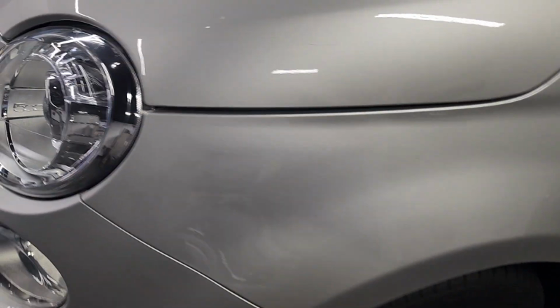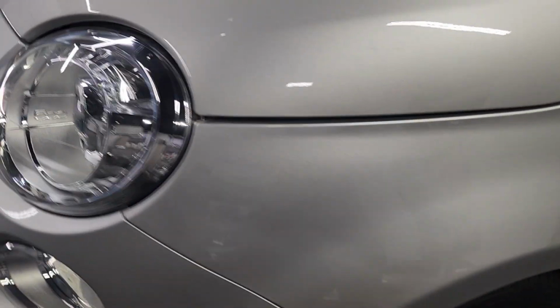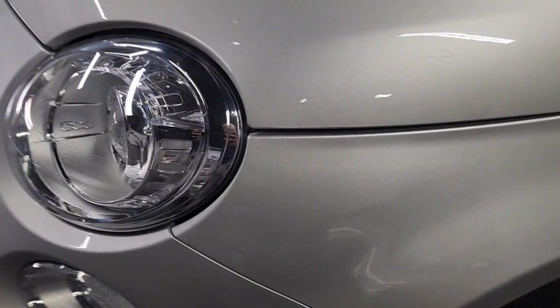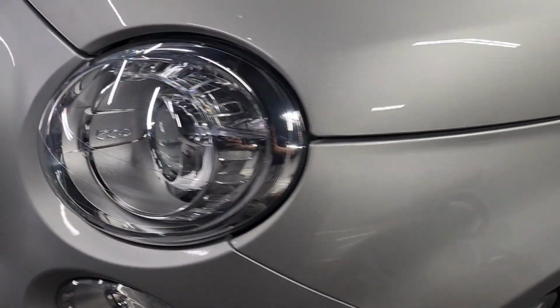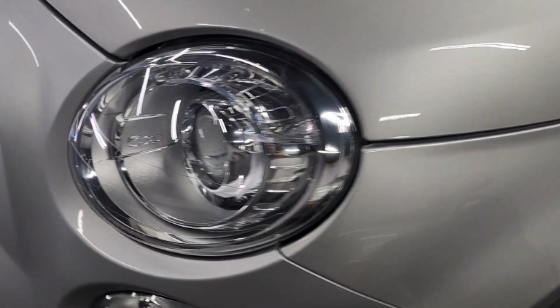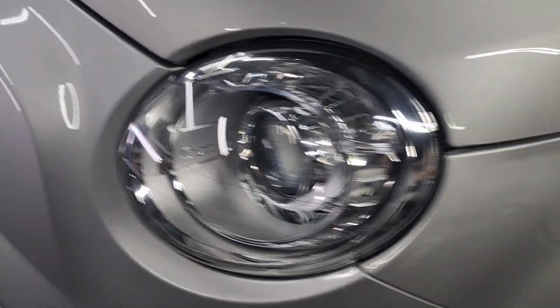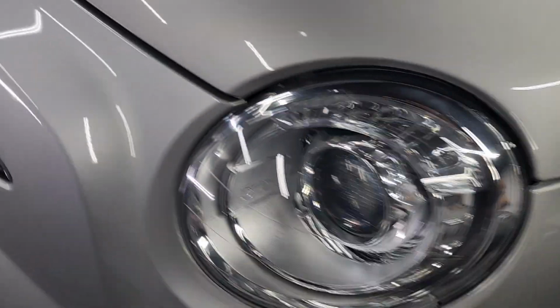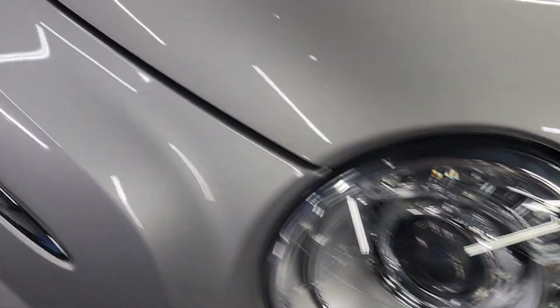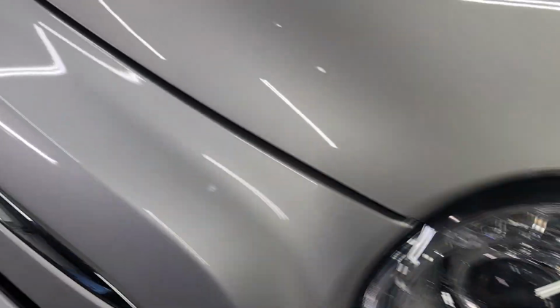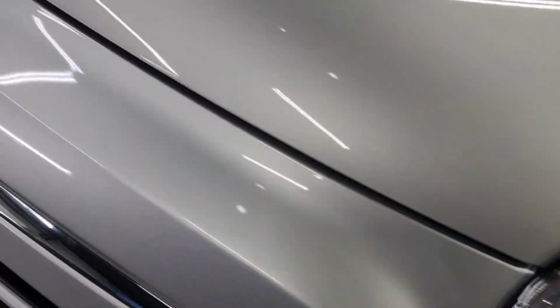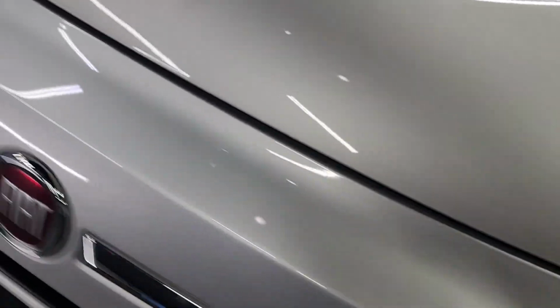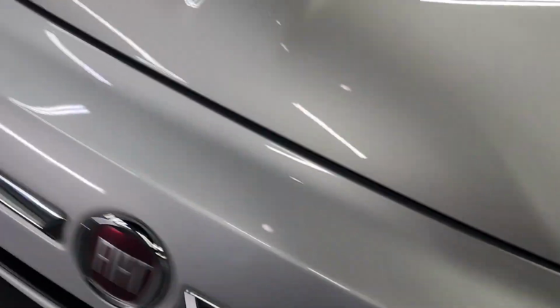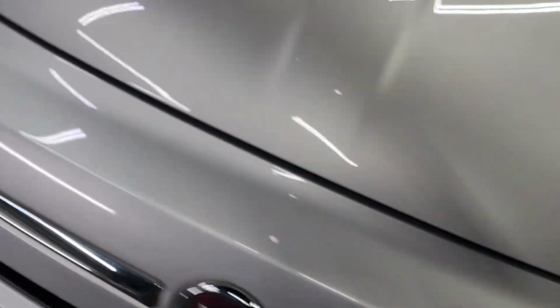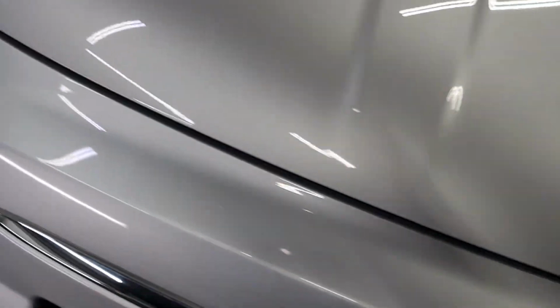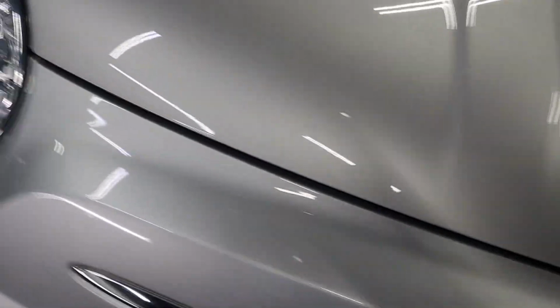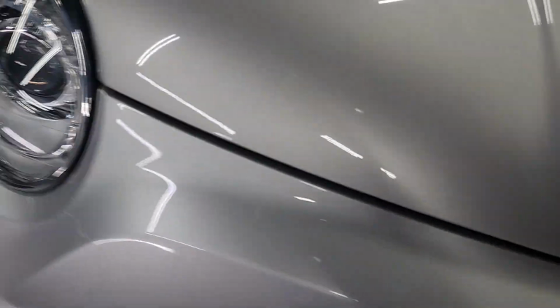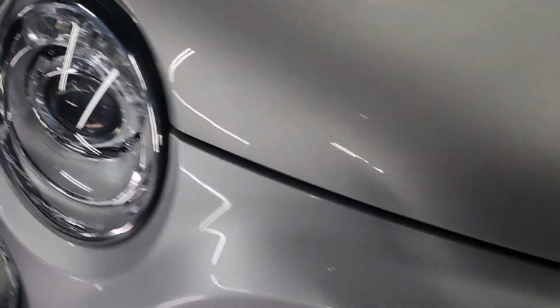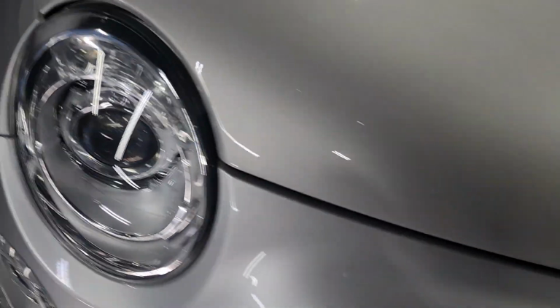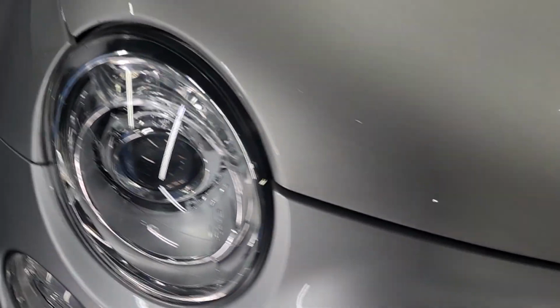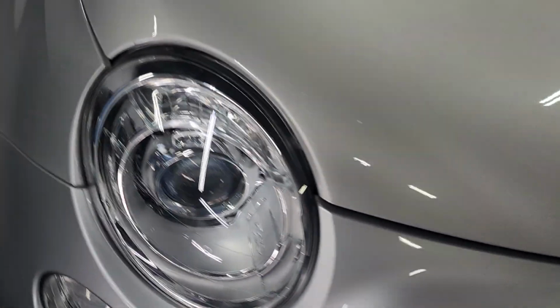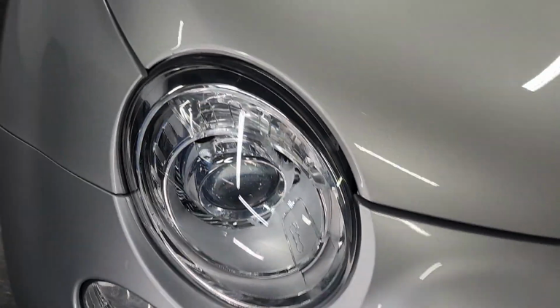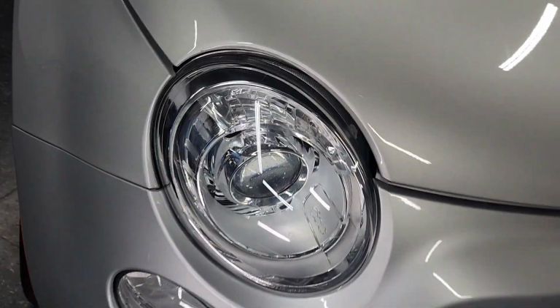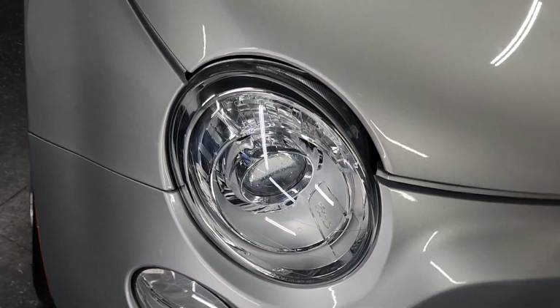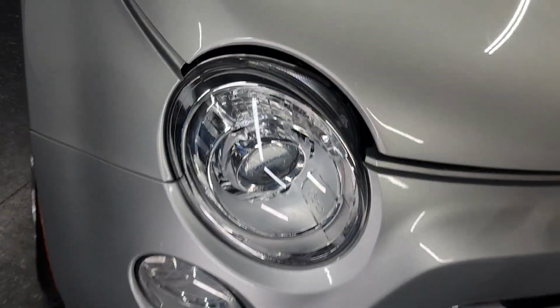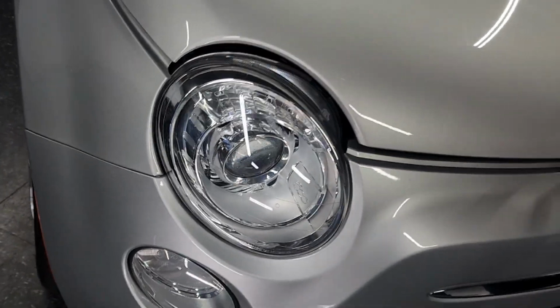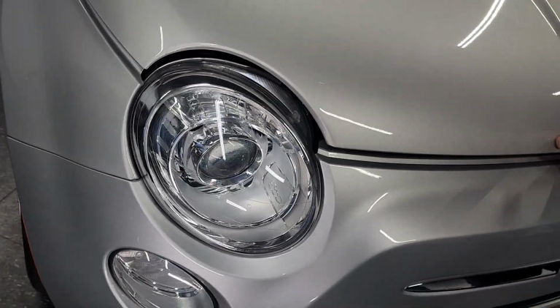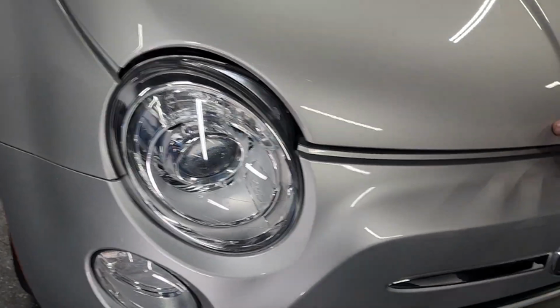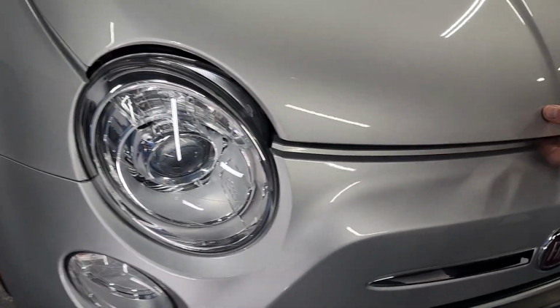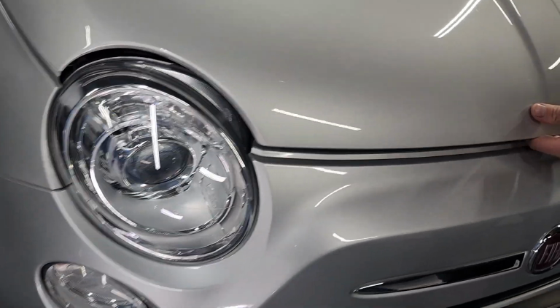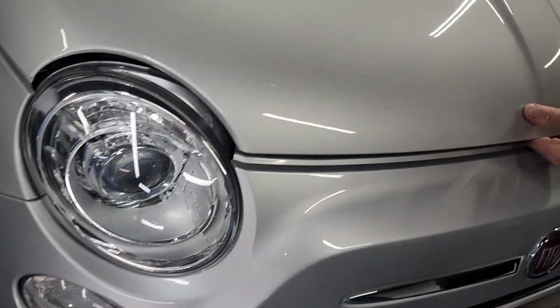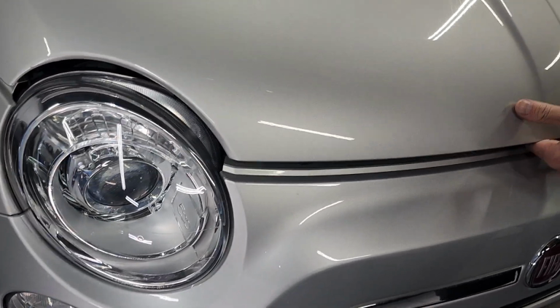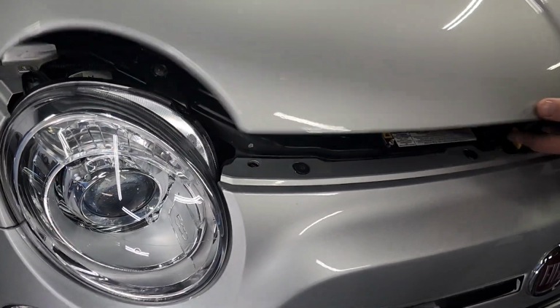Headlights are crystal clear. Let me start it up for you real quick.